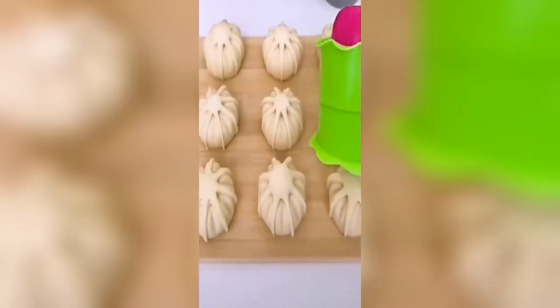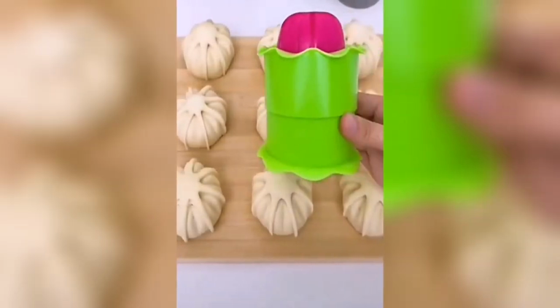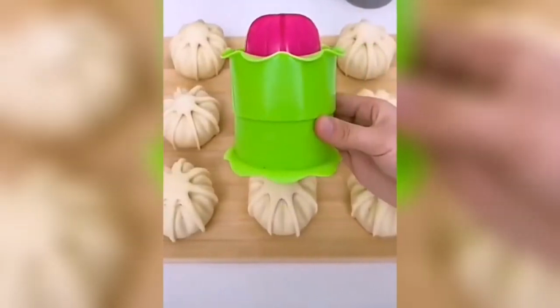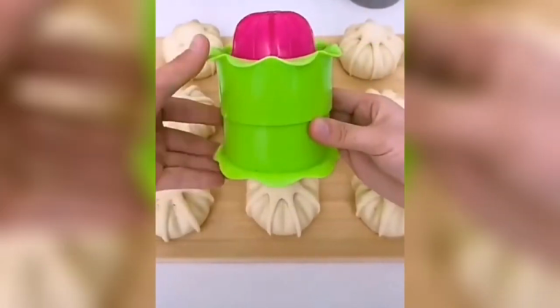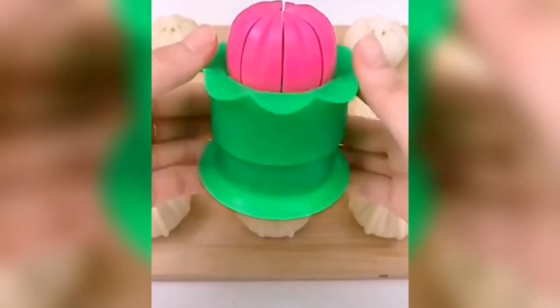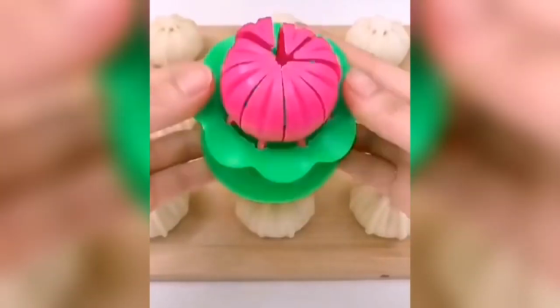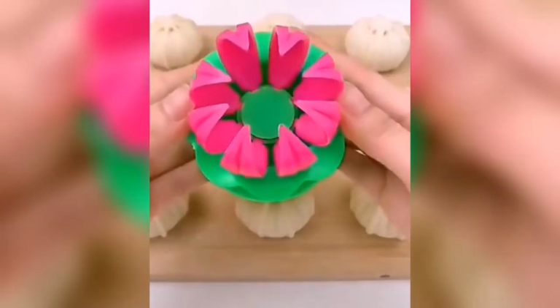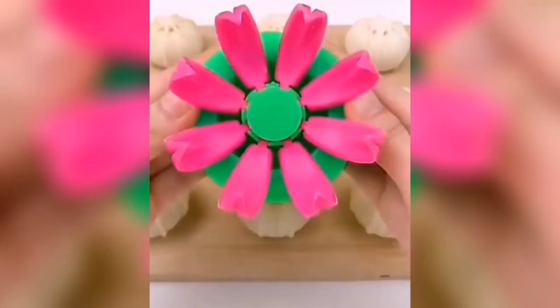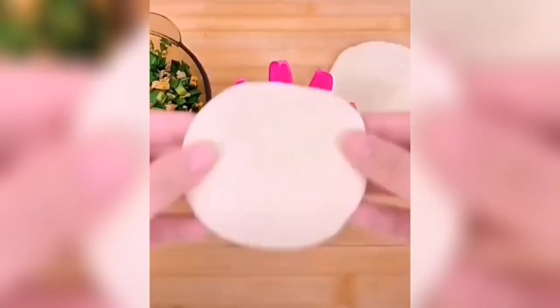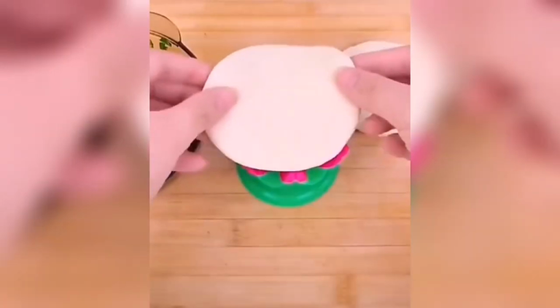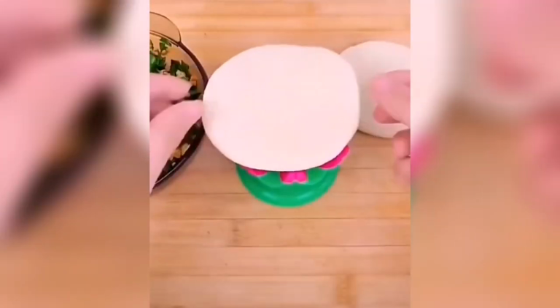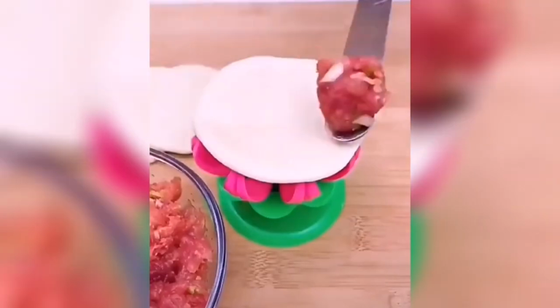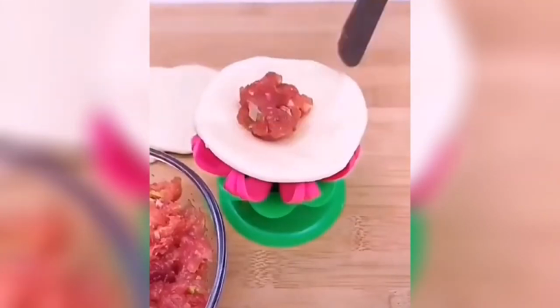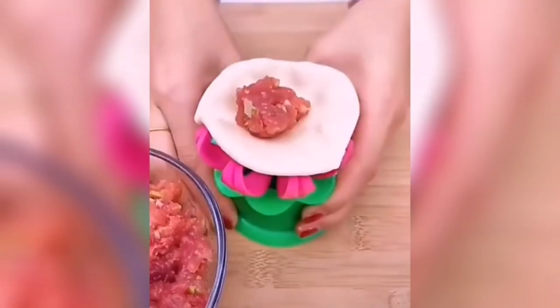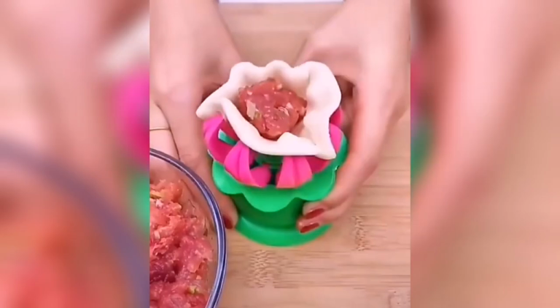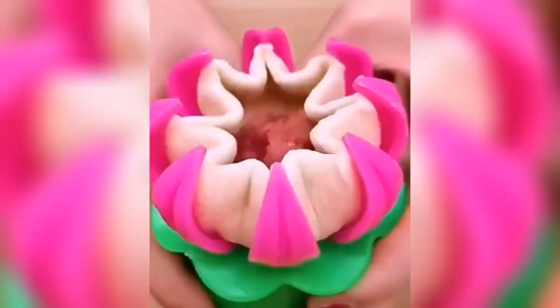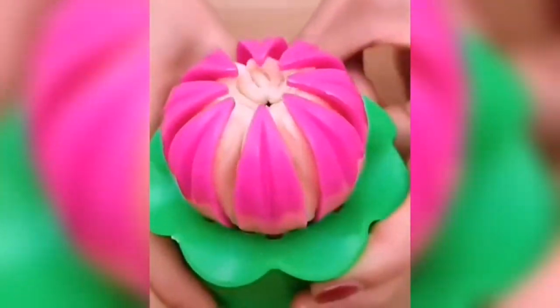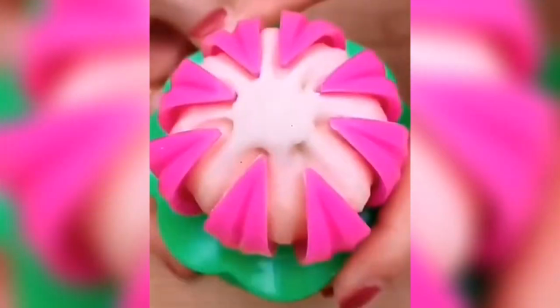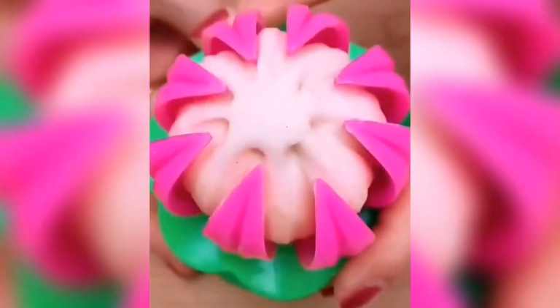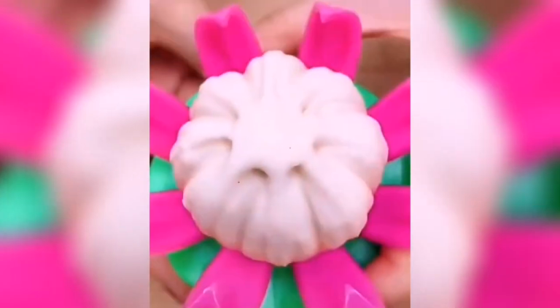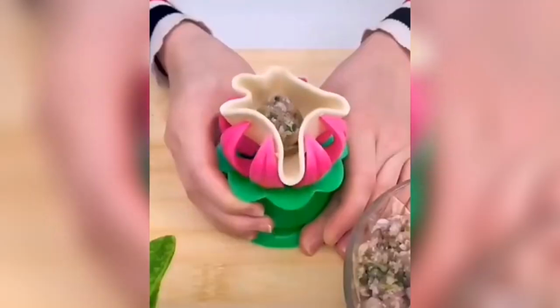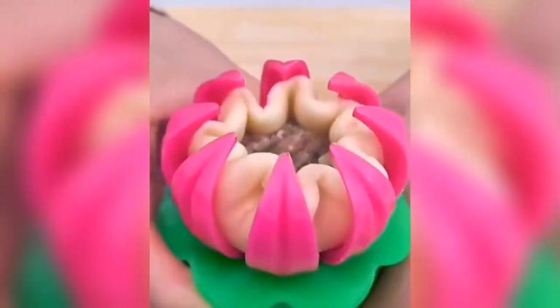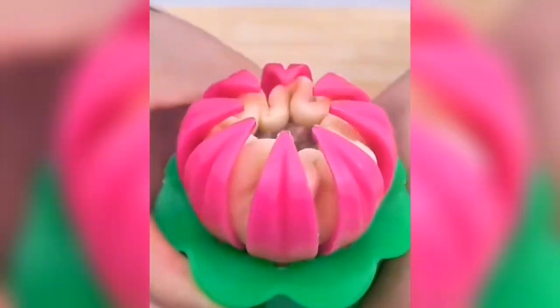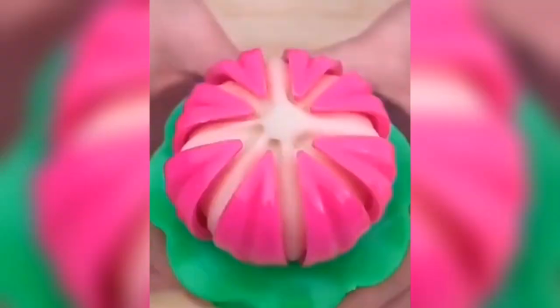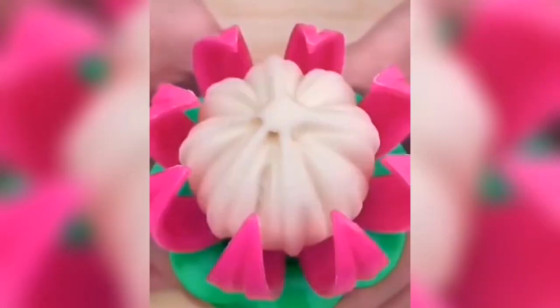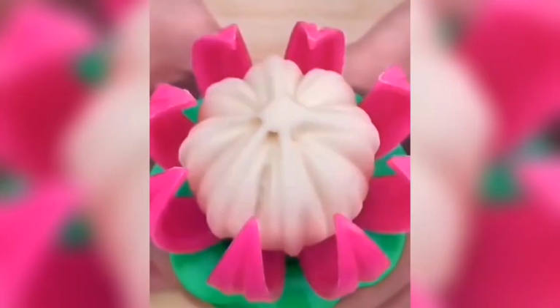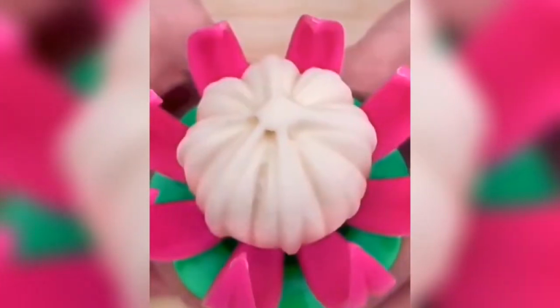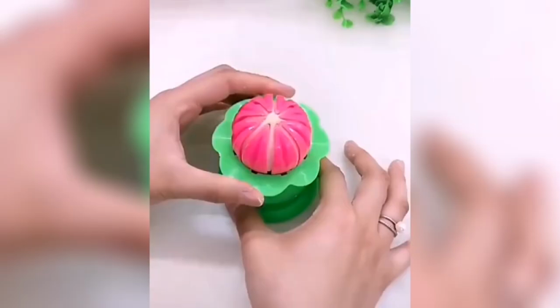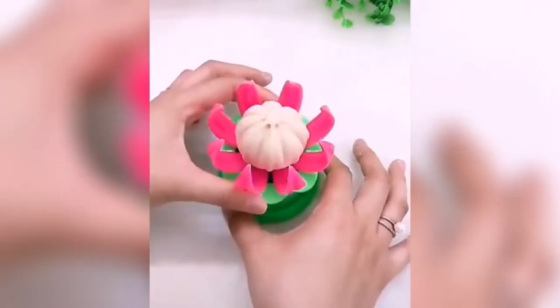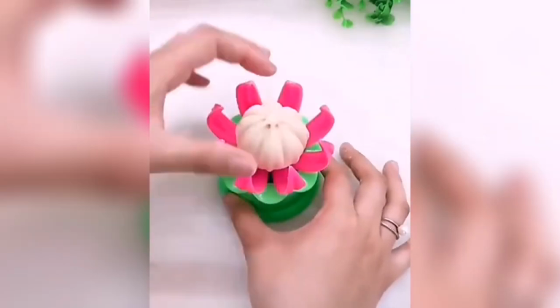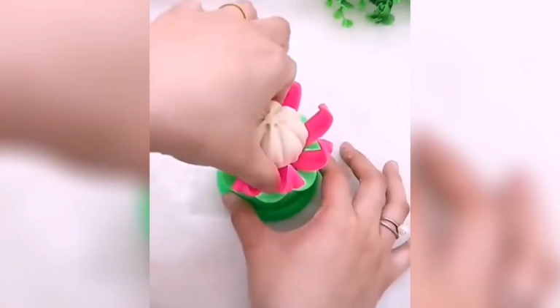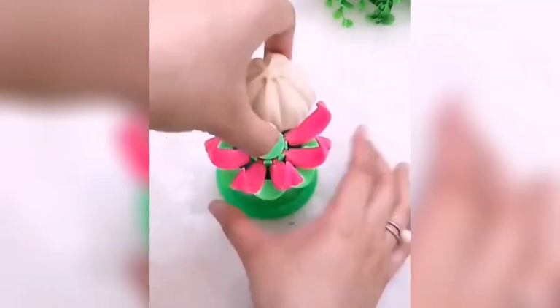This is a manual dumpling maker. This is a perfect gadget for making delicate steamed stuffed buns.